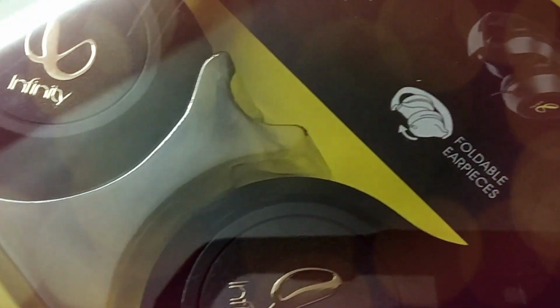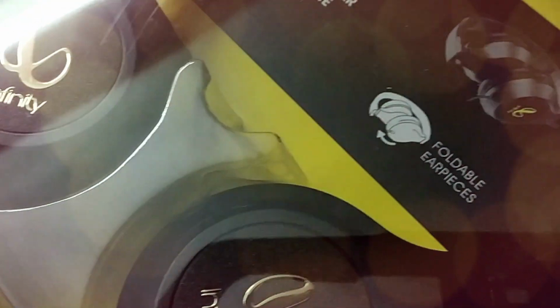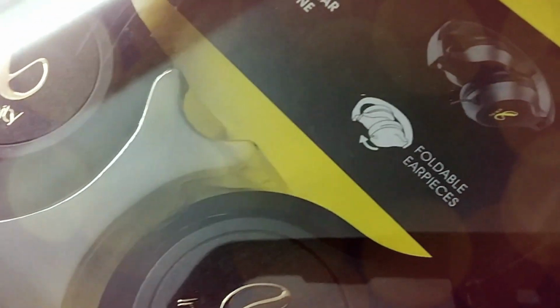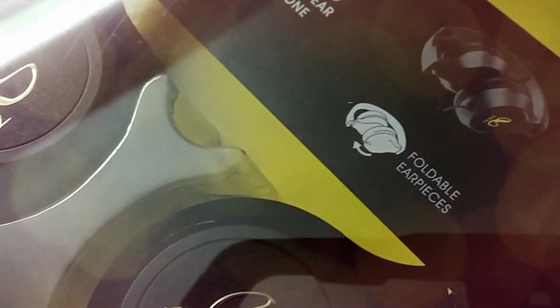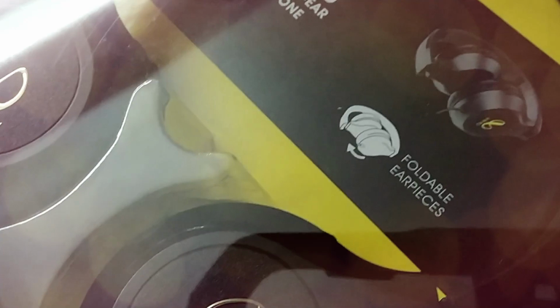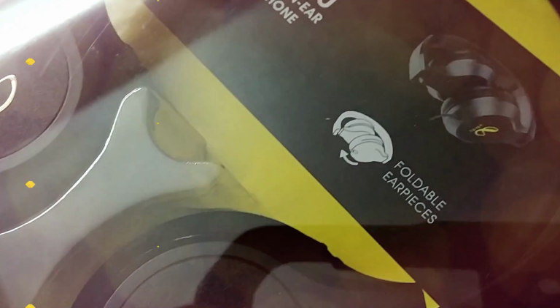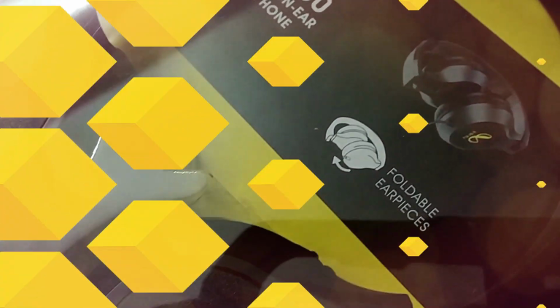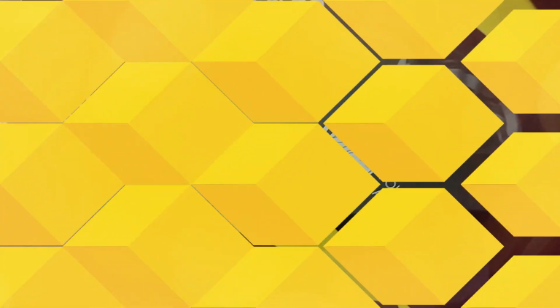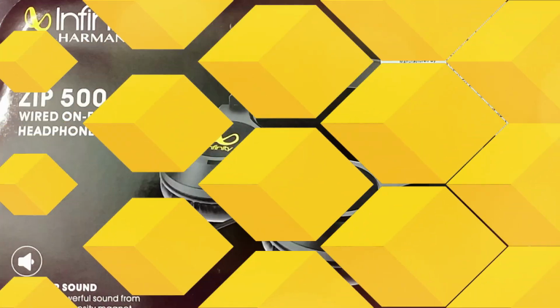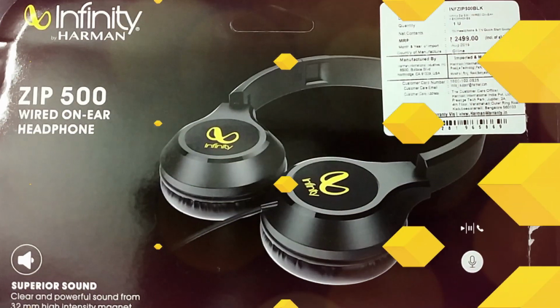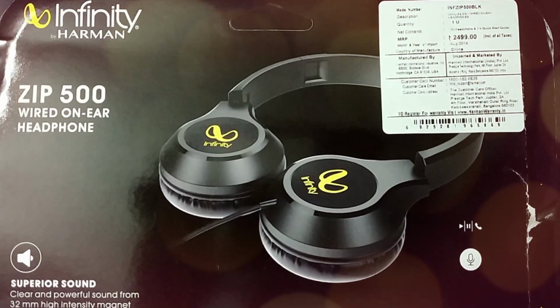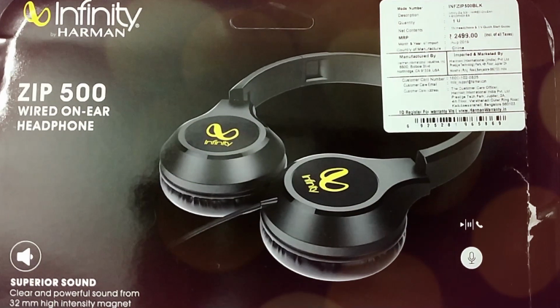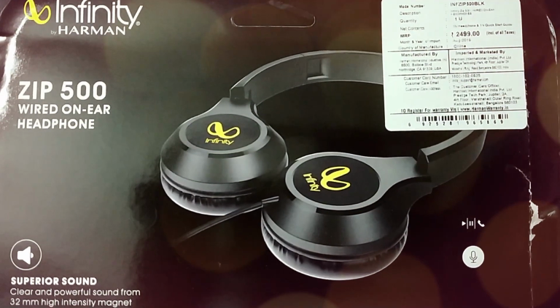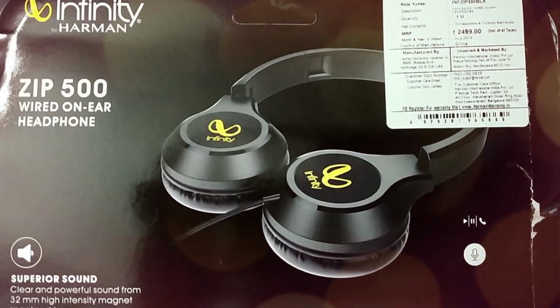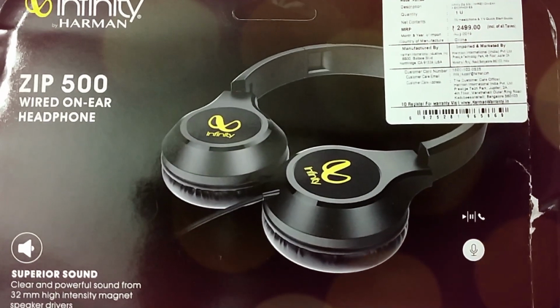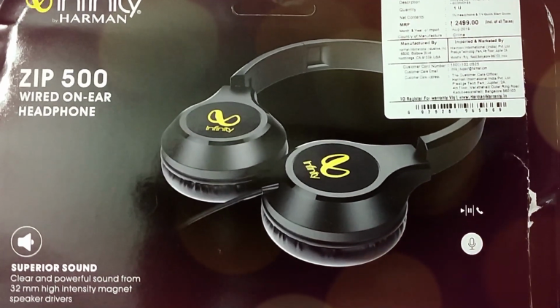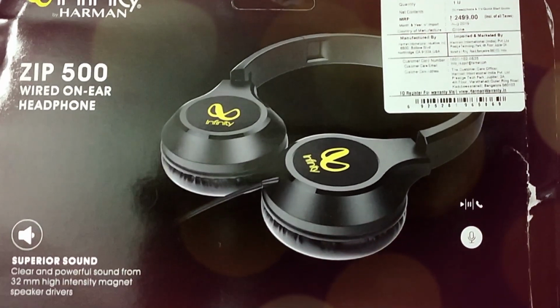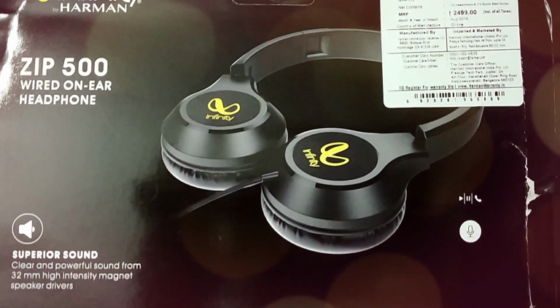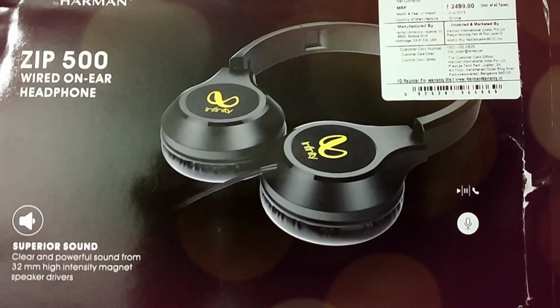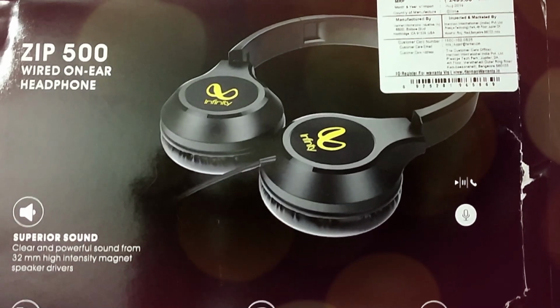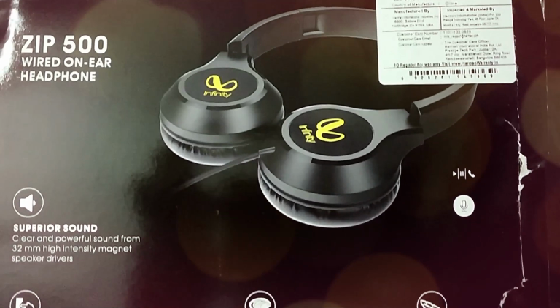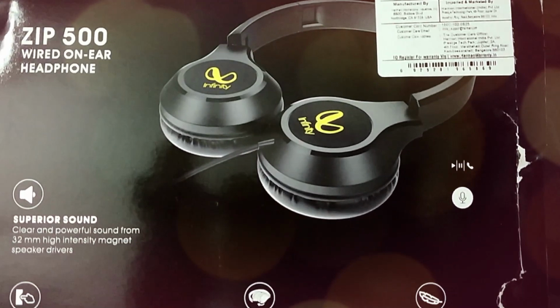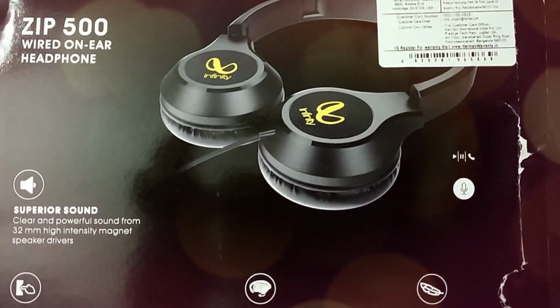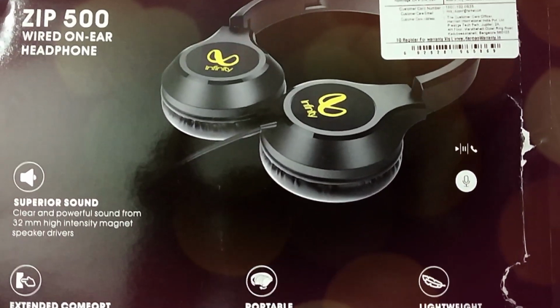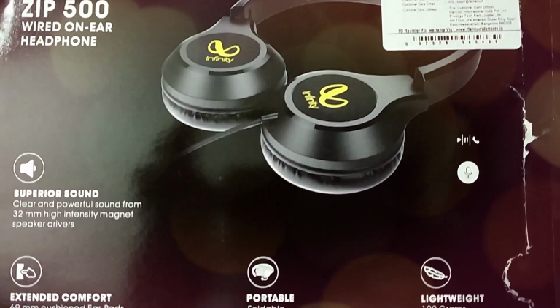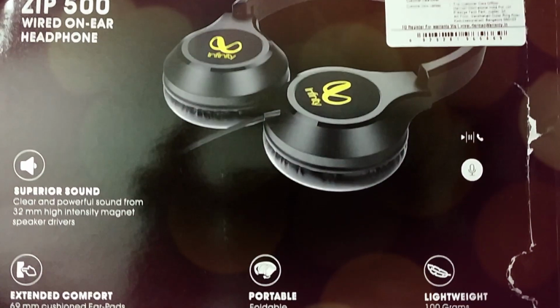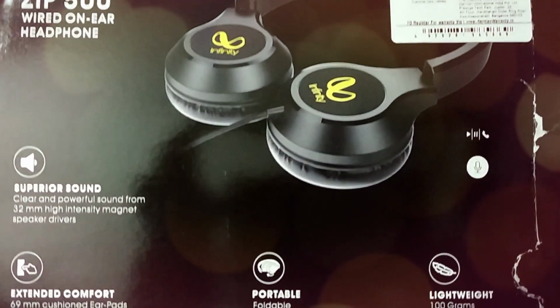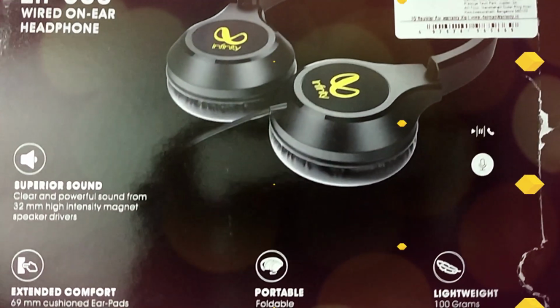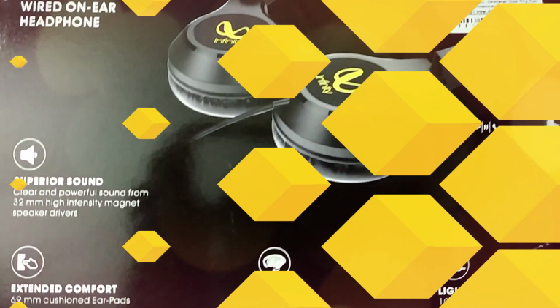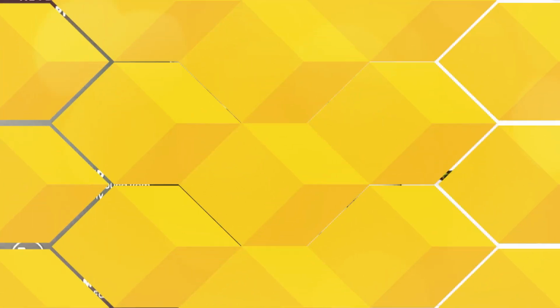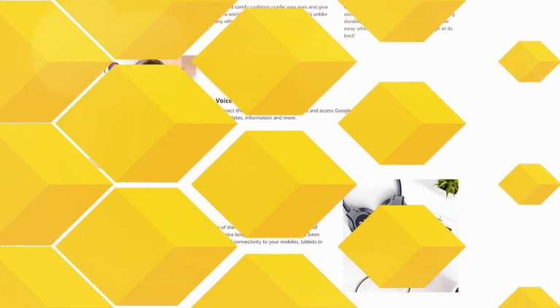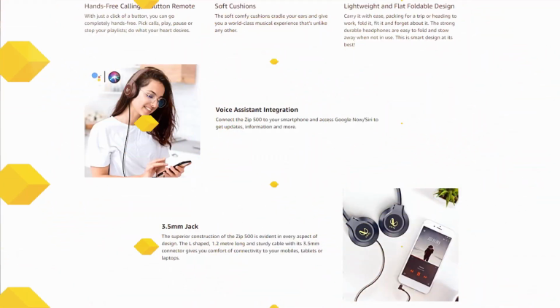Infiniti JBL Zip 500 on-ear deep bass foldable headphones with mic.